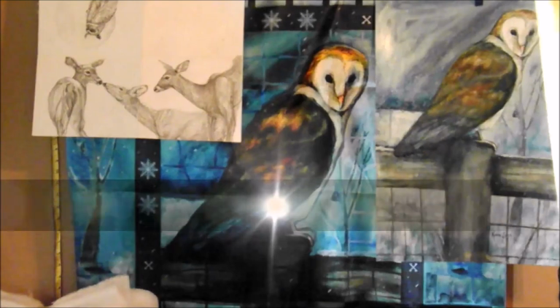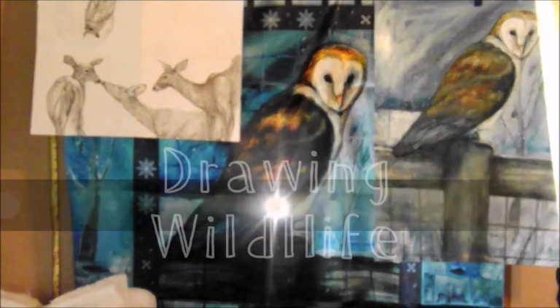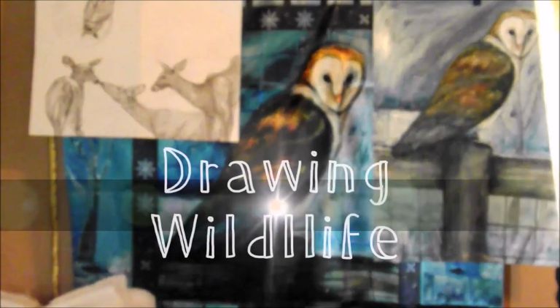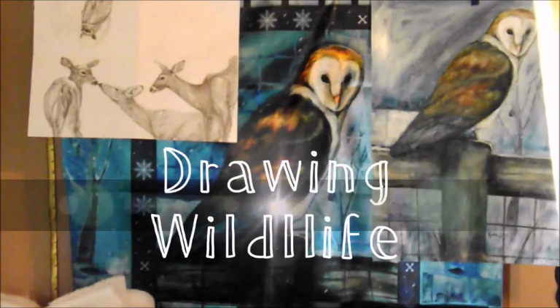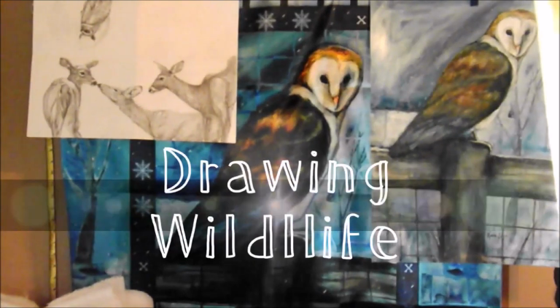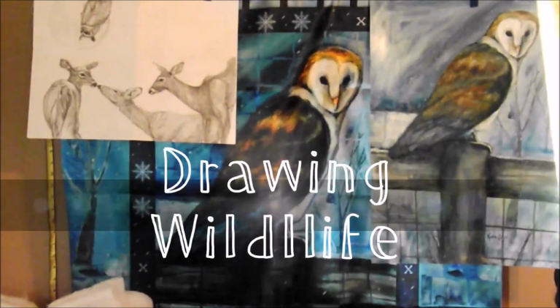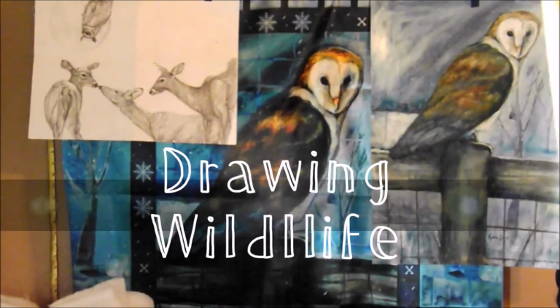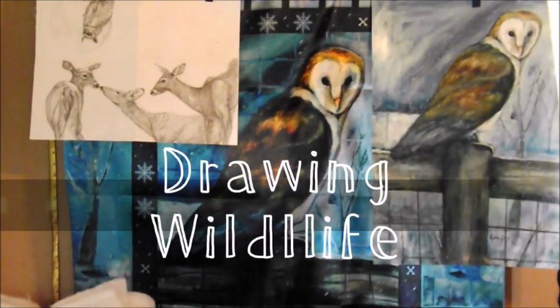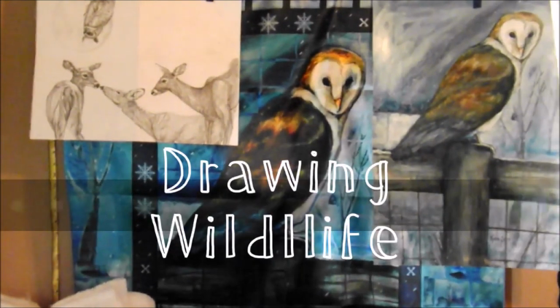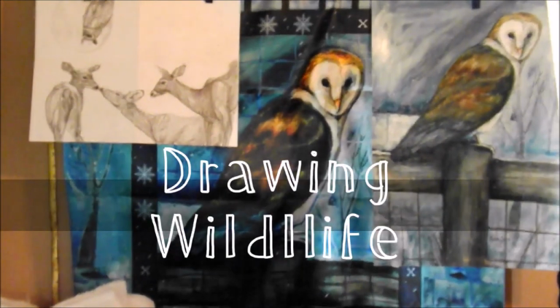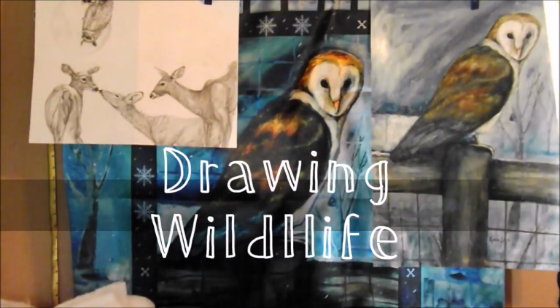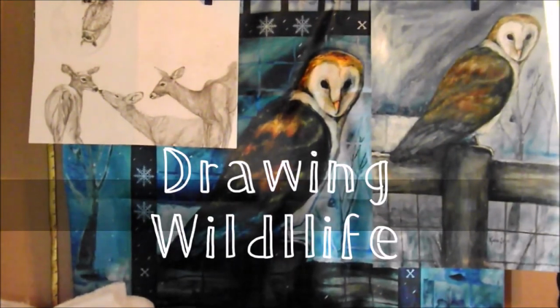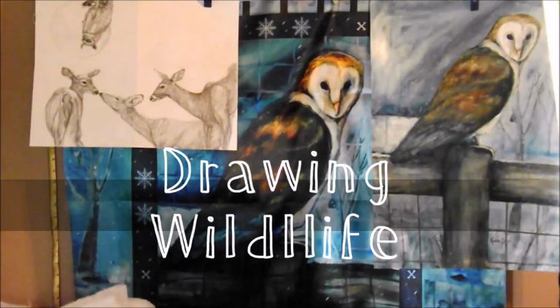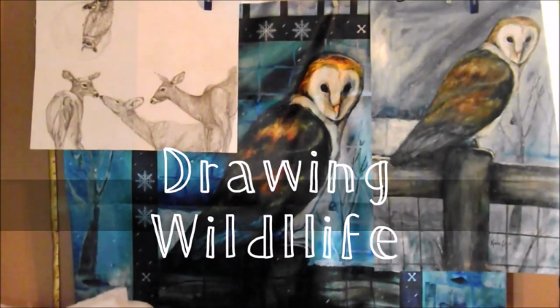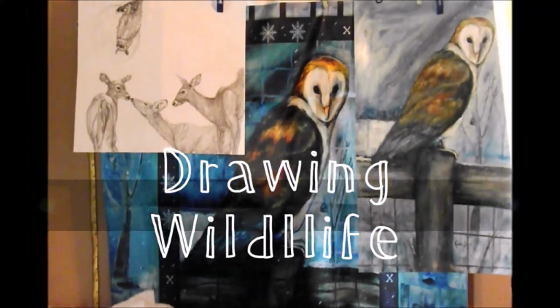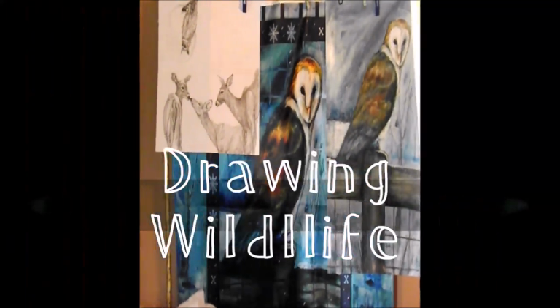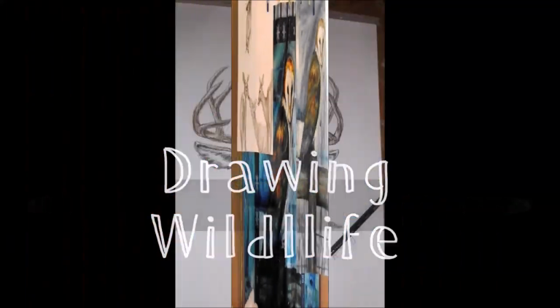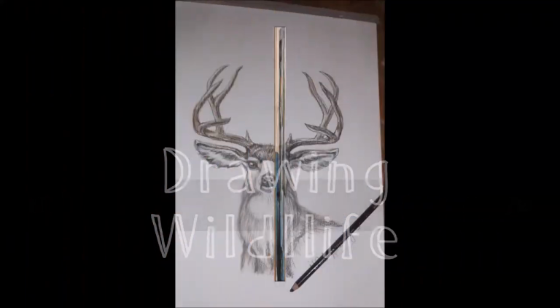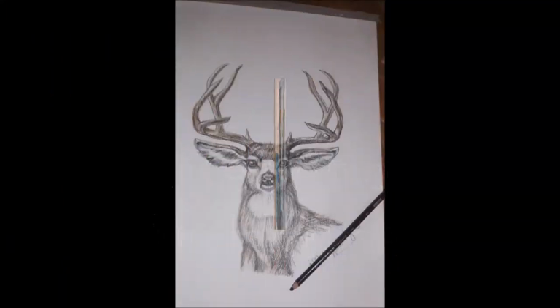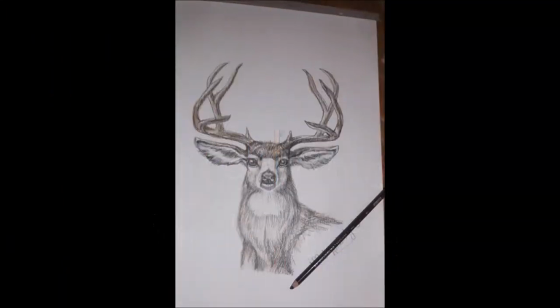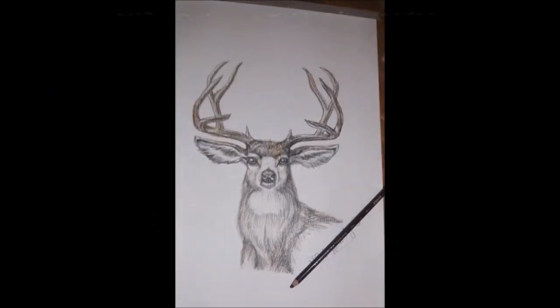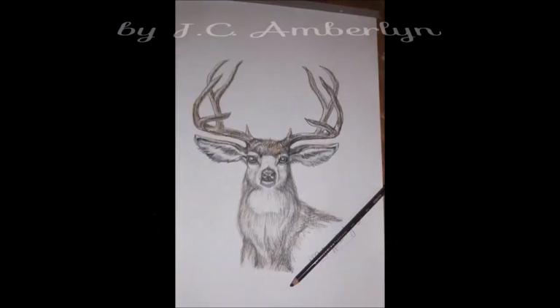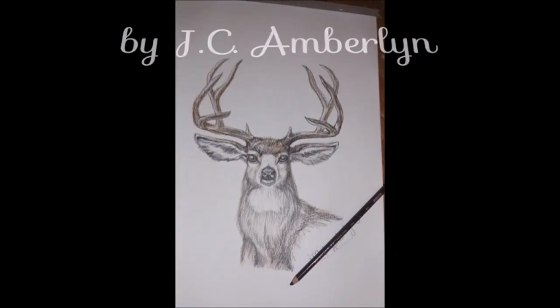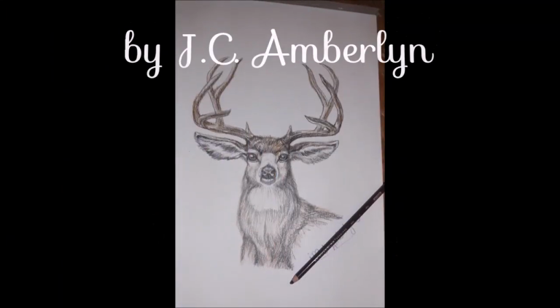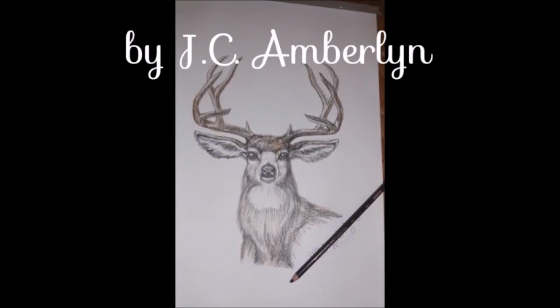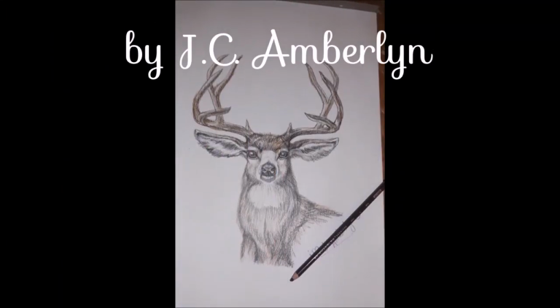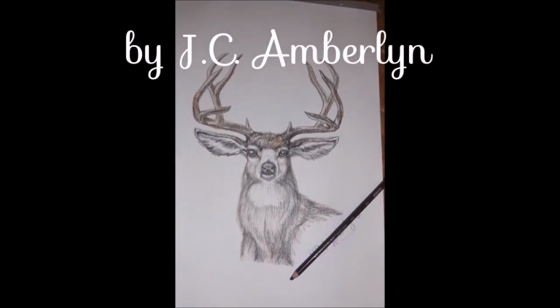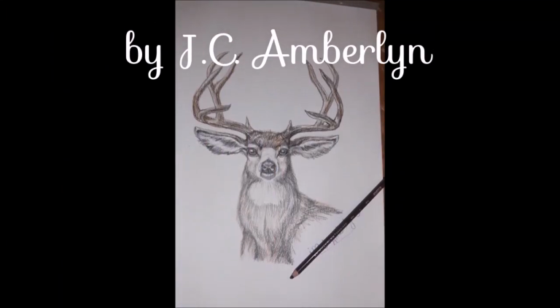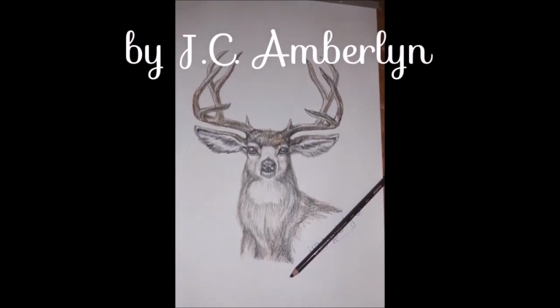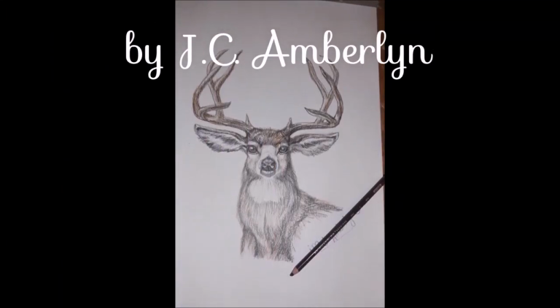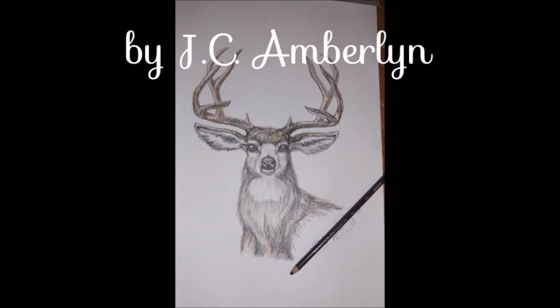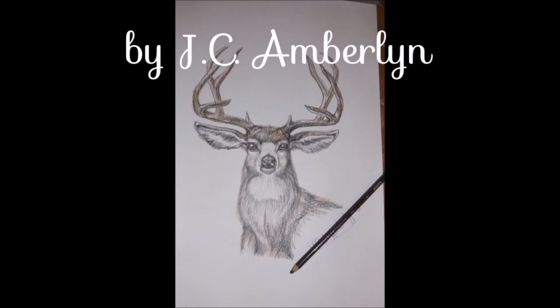This Art by the Book Review is Drawing Wildlife by J.C. Amberlynn.